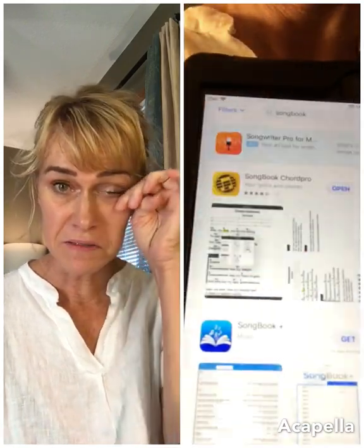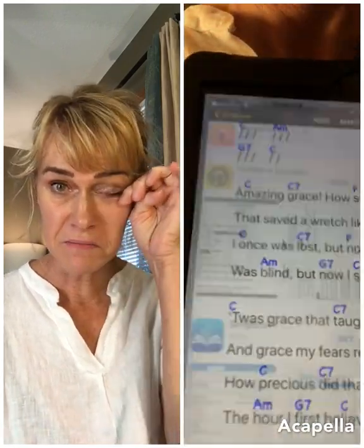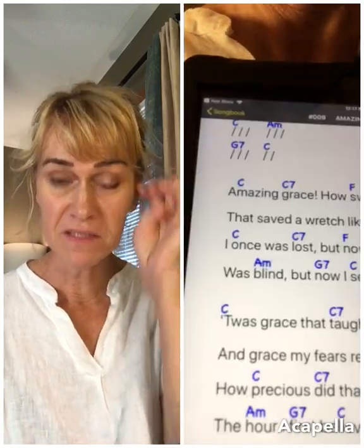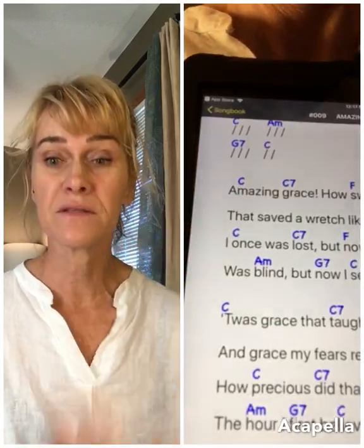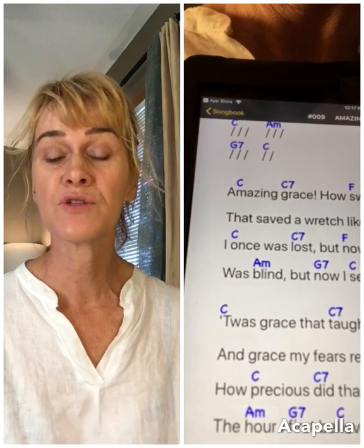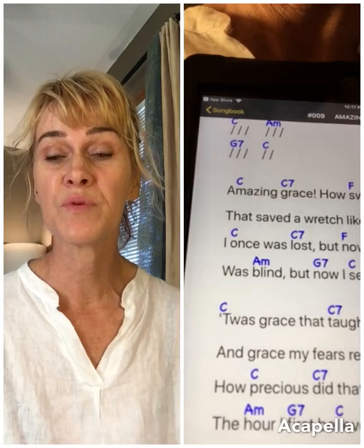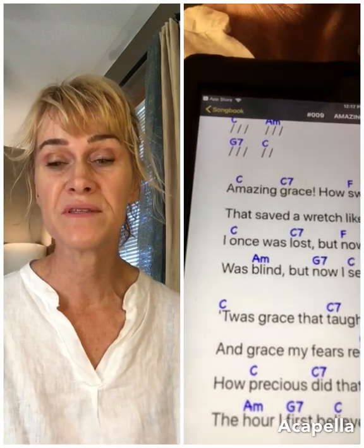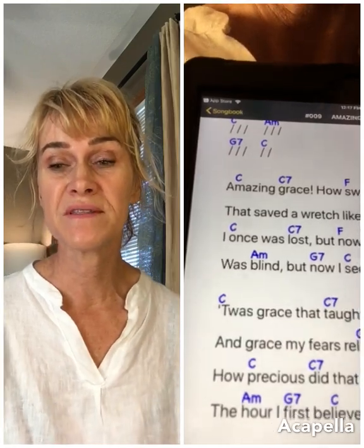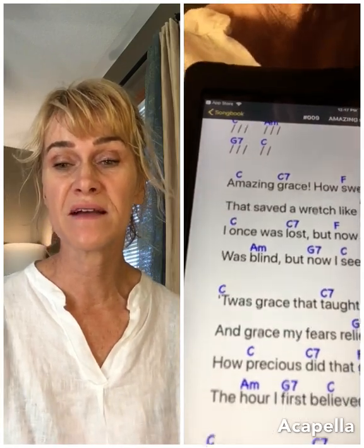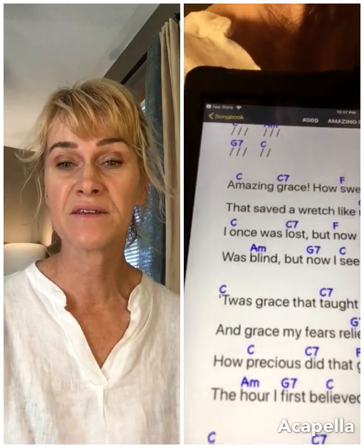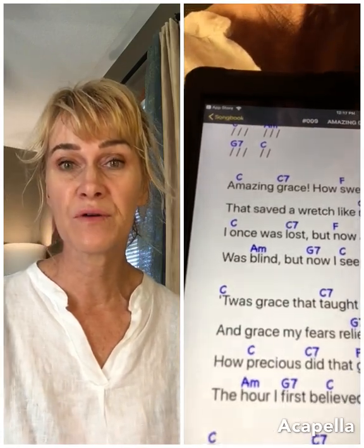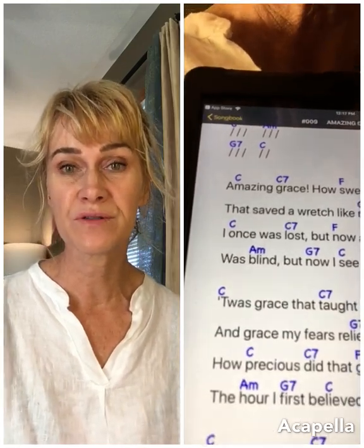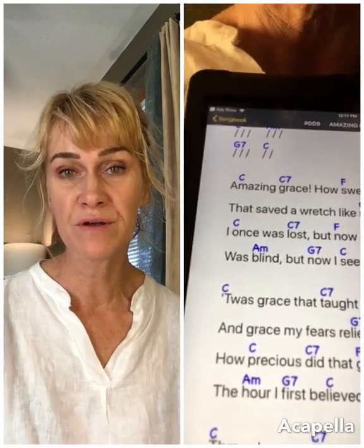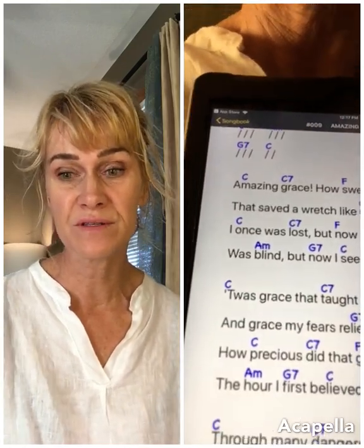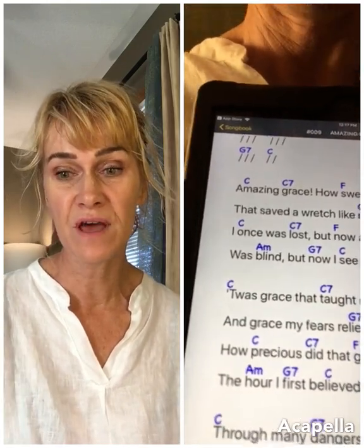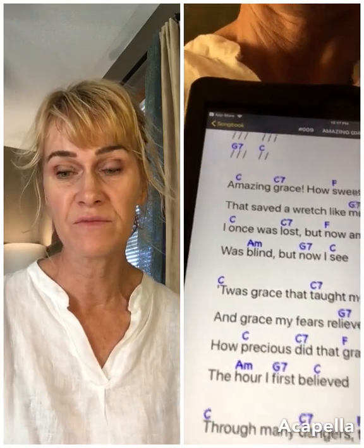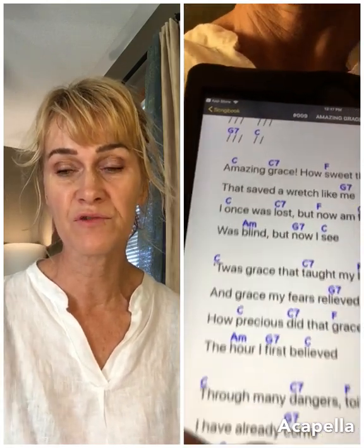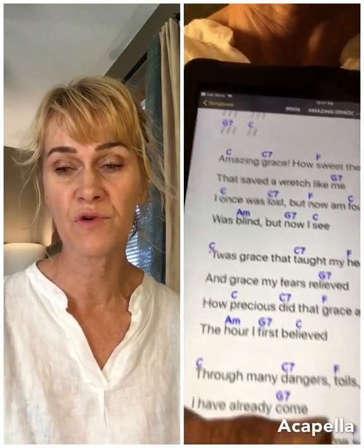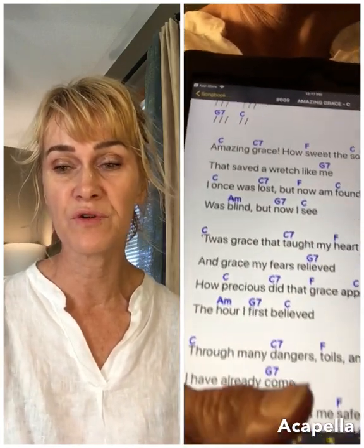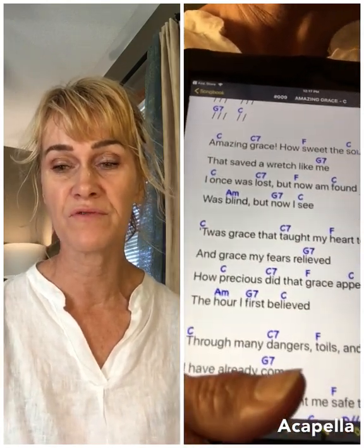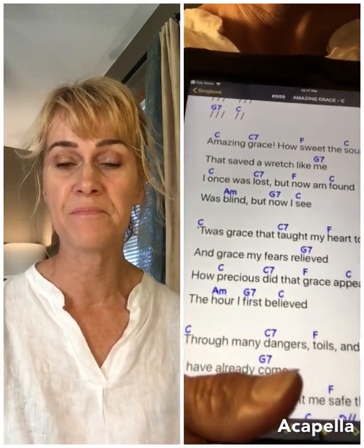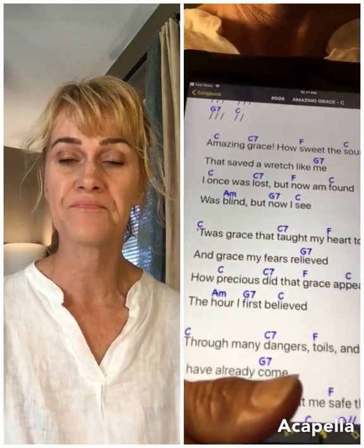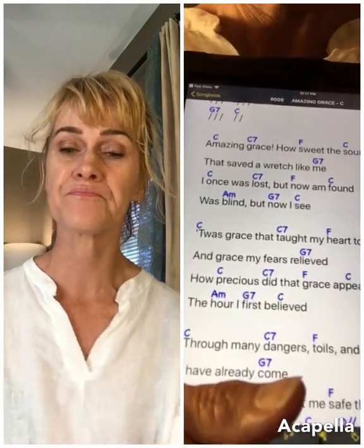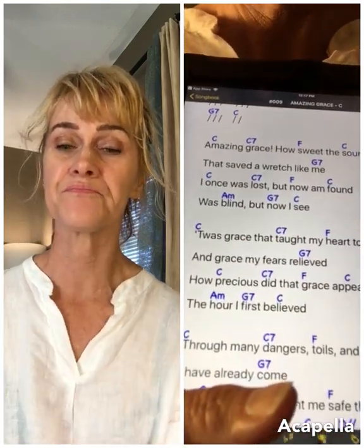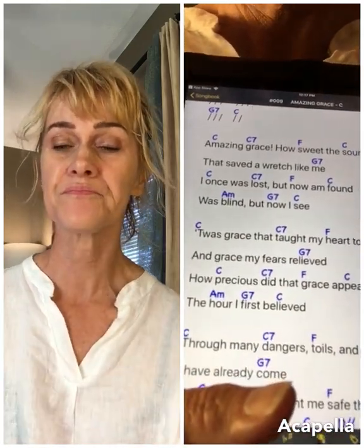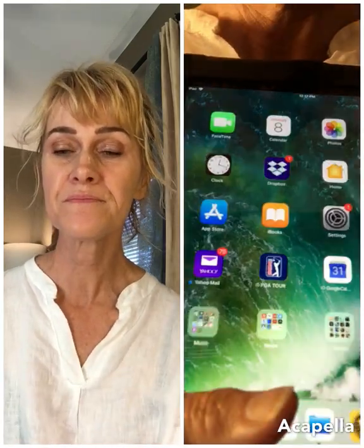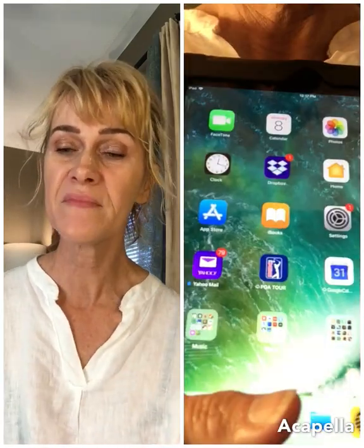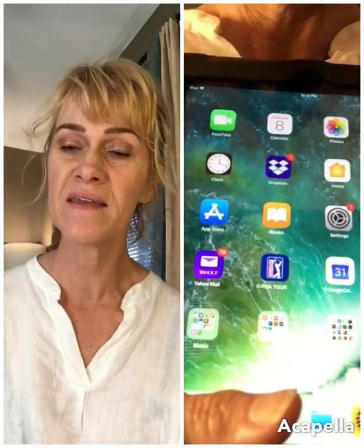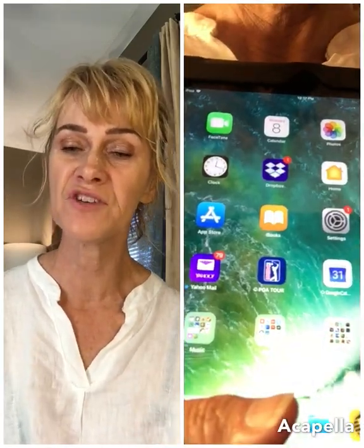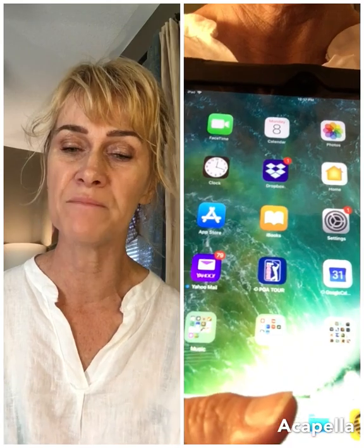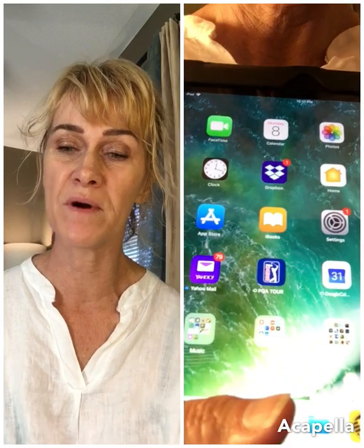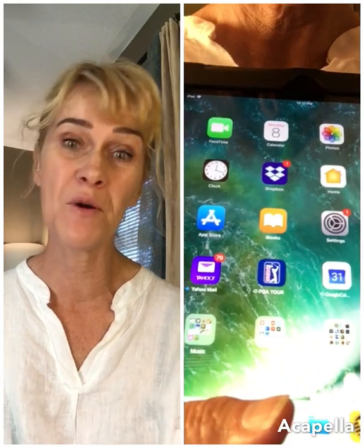It makes it super easy to access all your songs and have them scroll beautifully at a jam or at home.